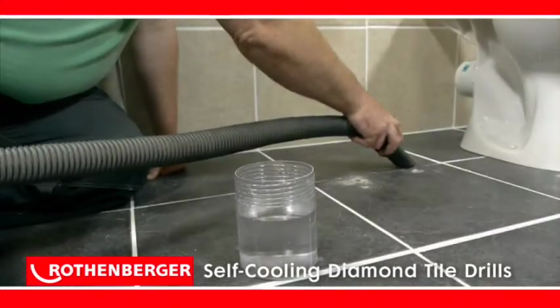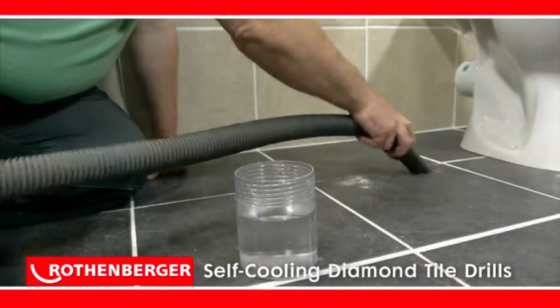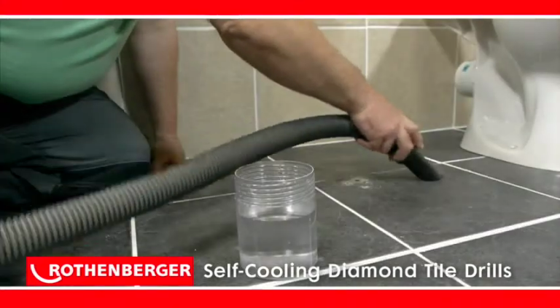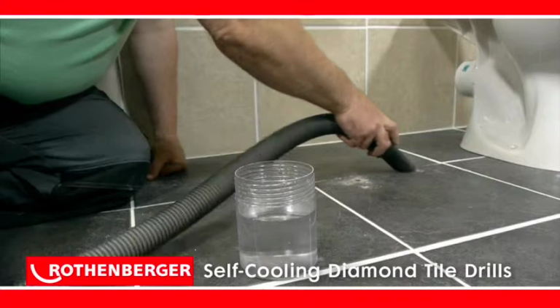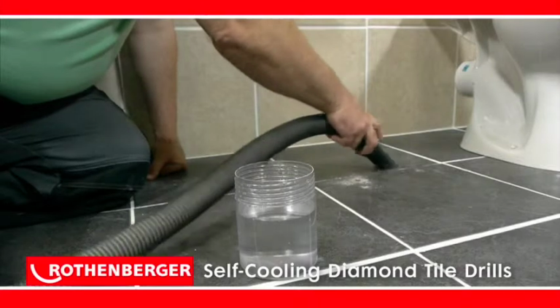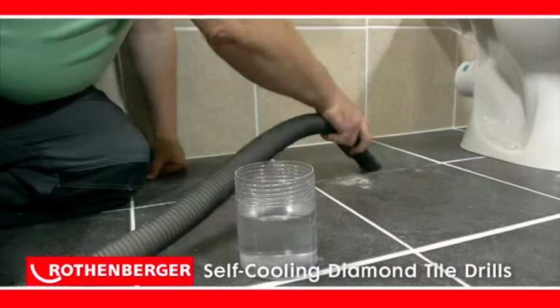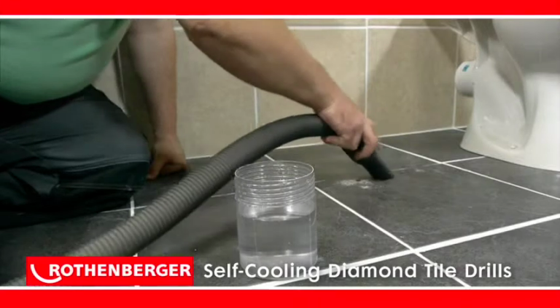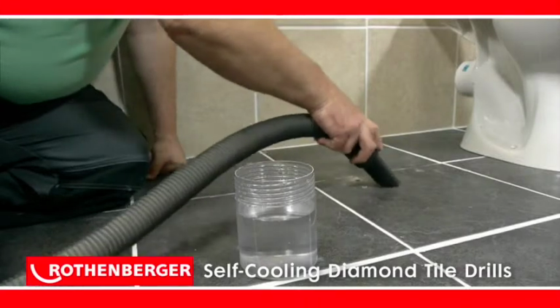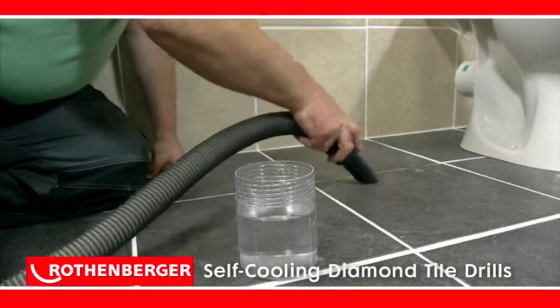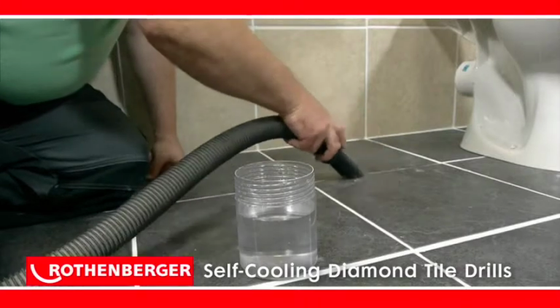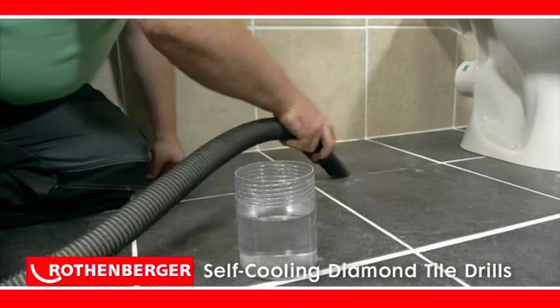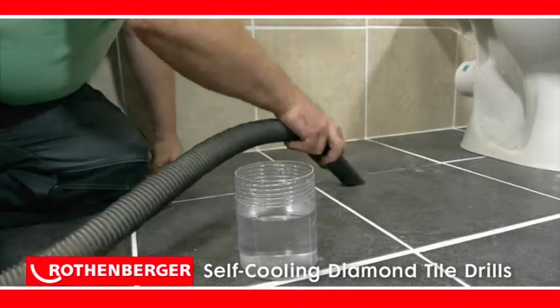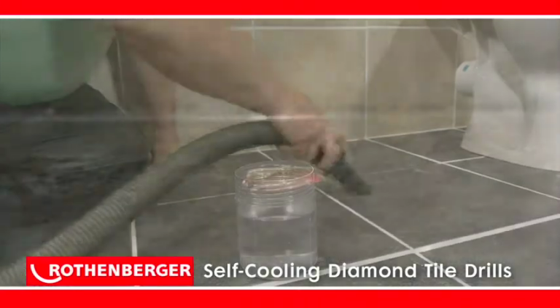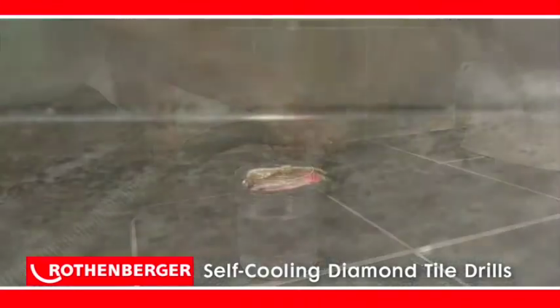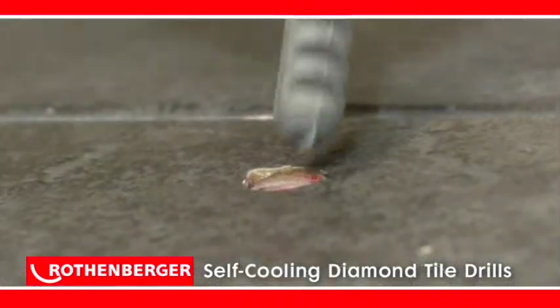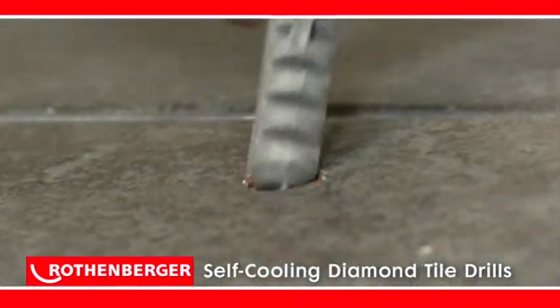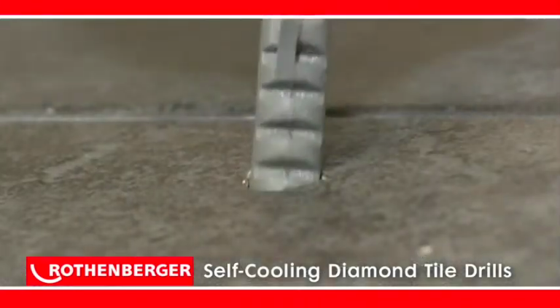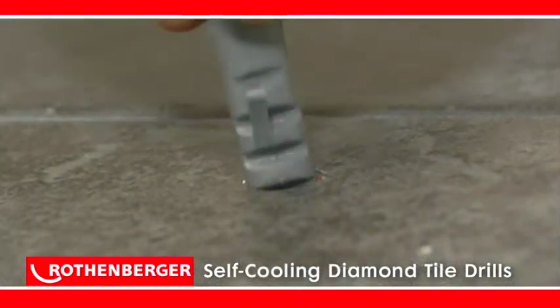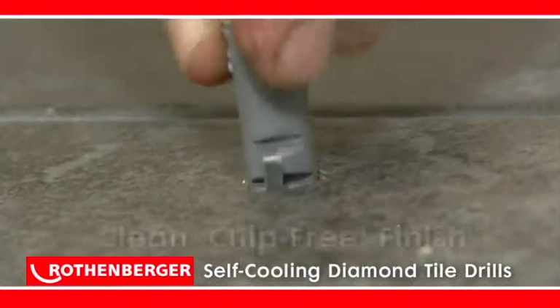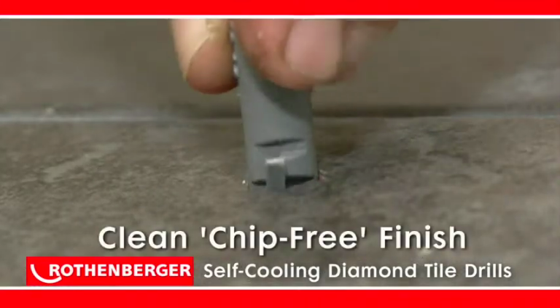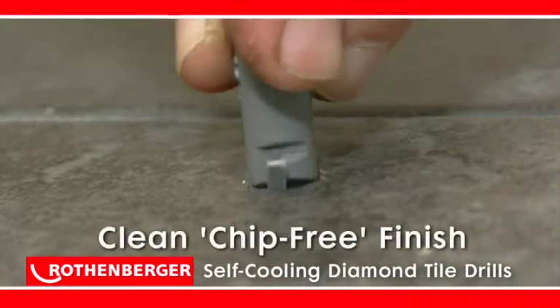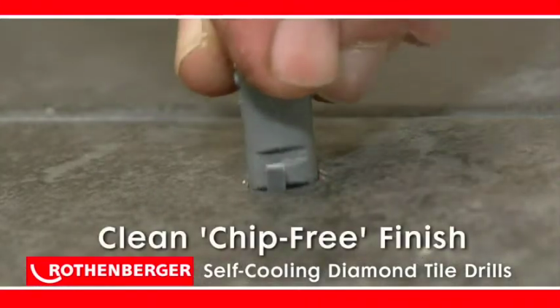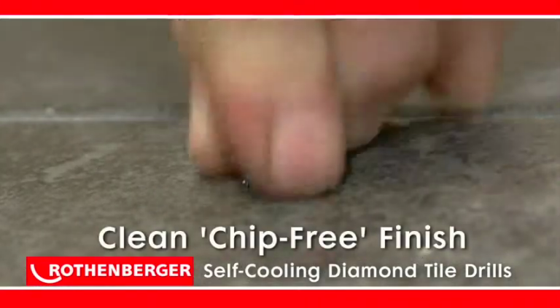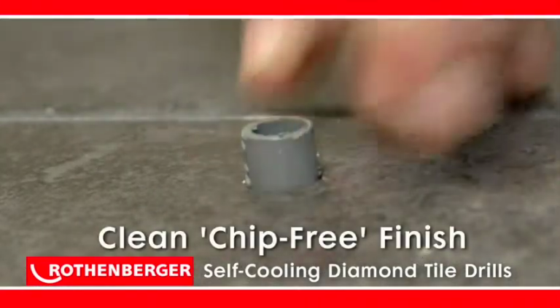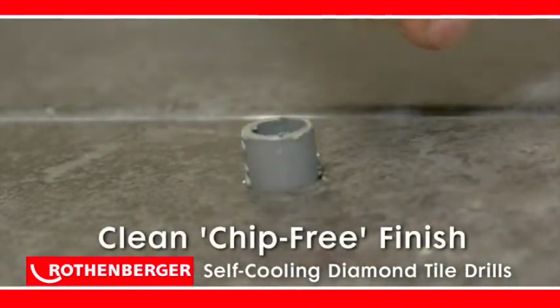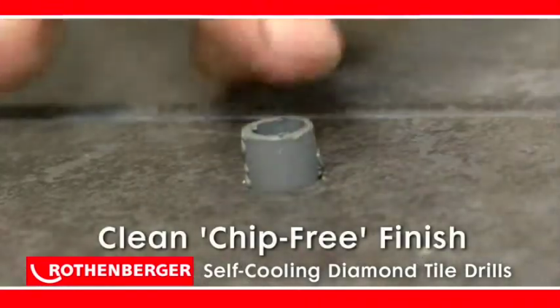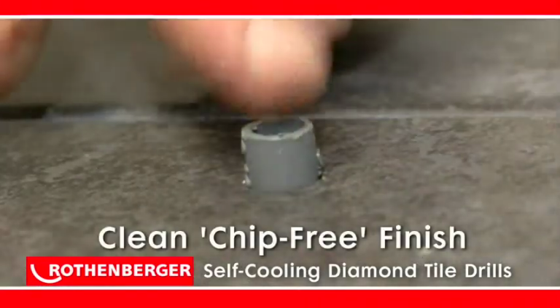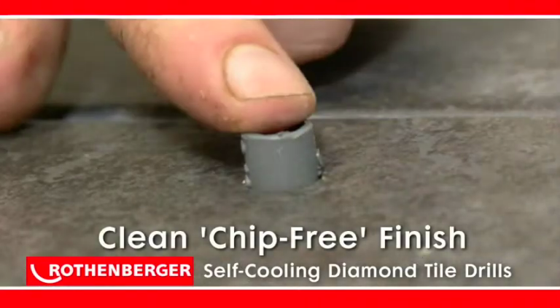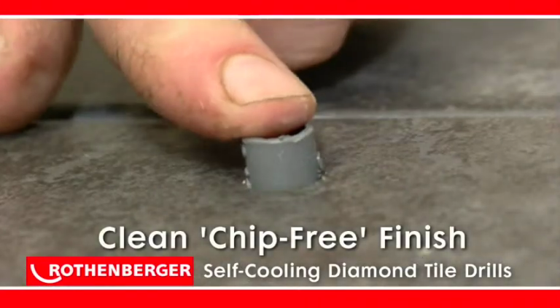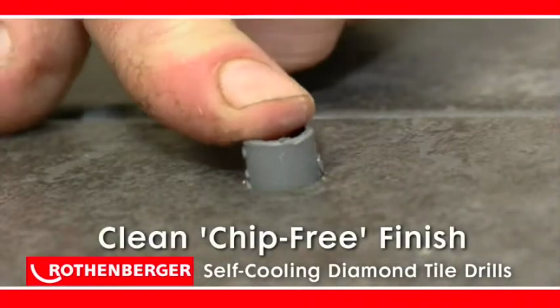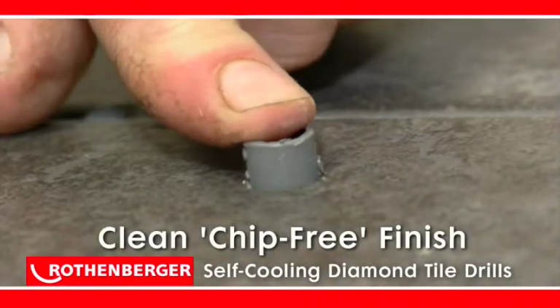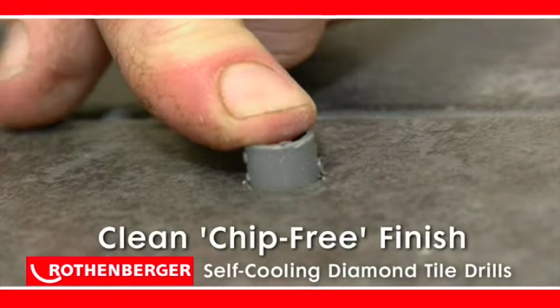Perfect for even the most demanding craftsman, all holes drilled will be clean and chip free.